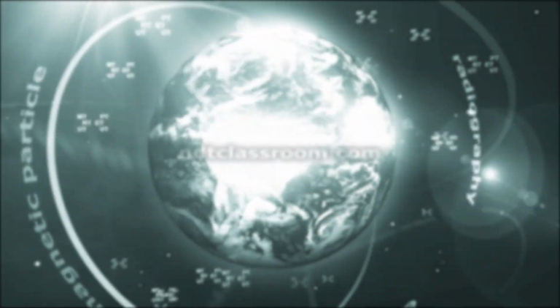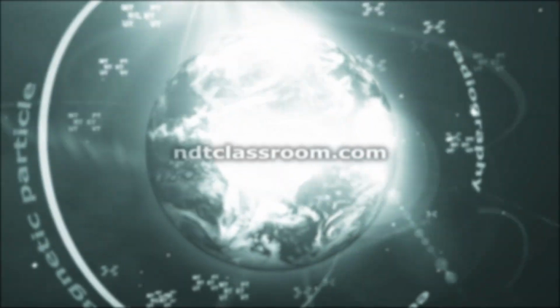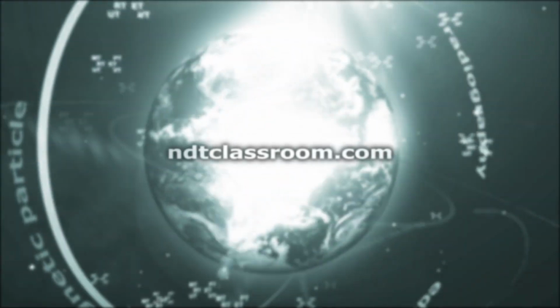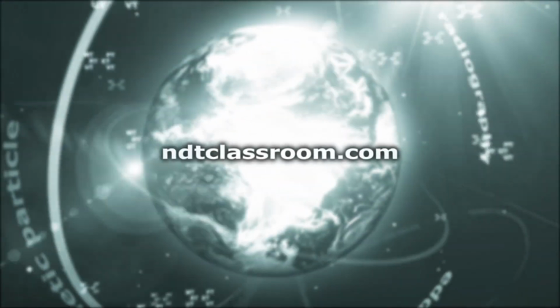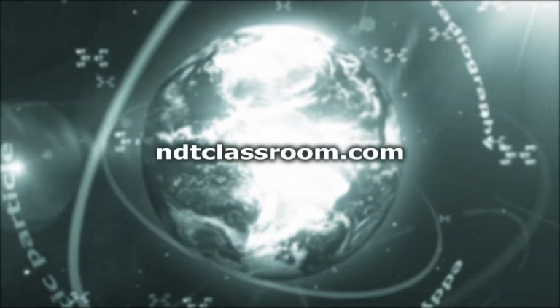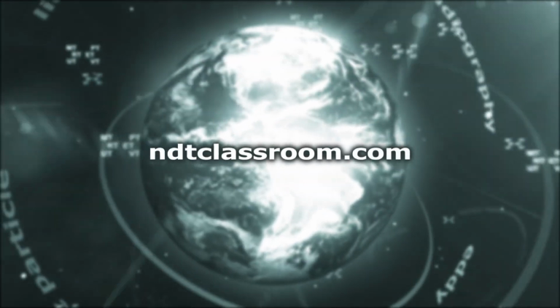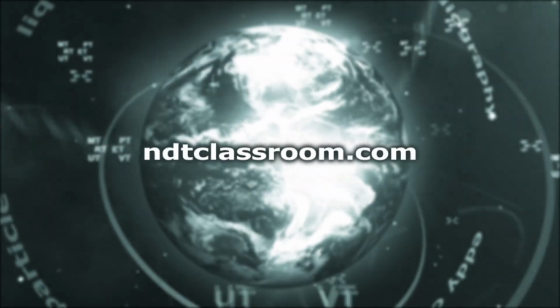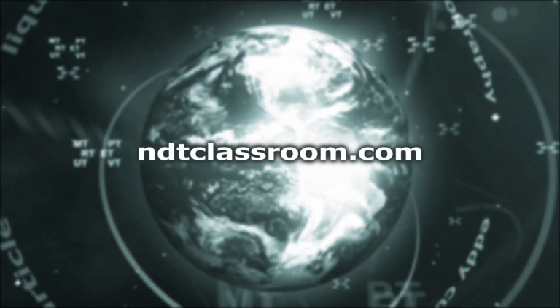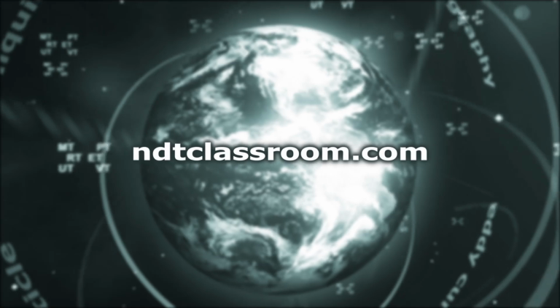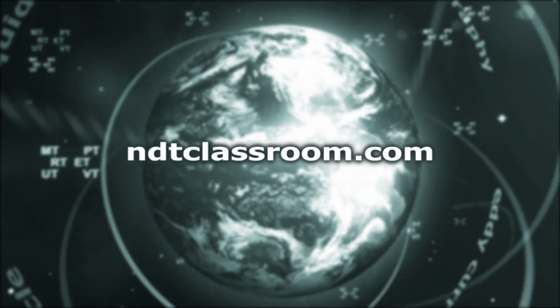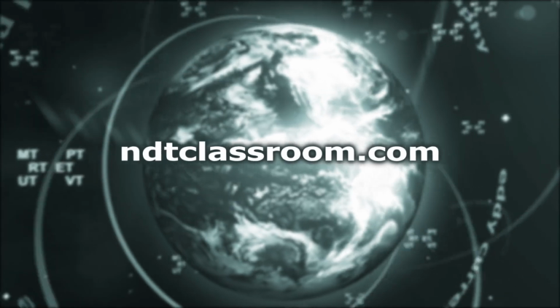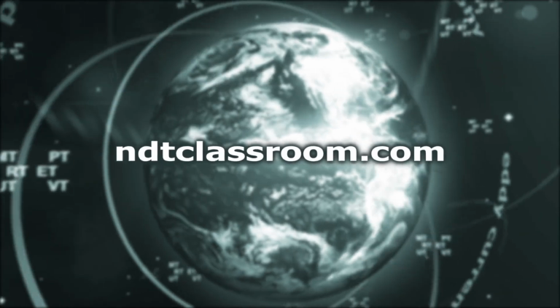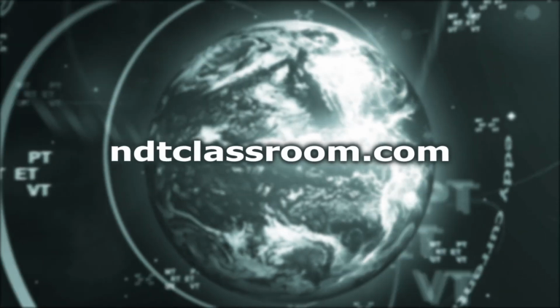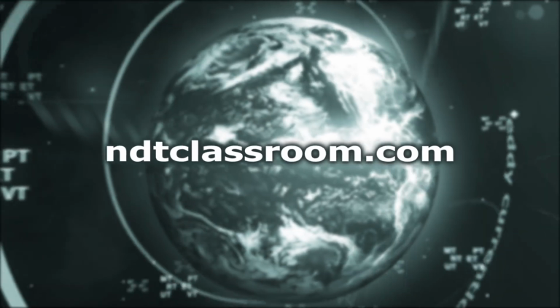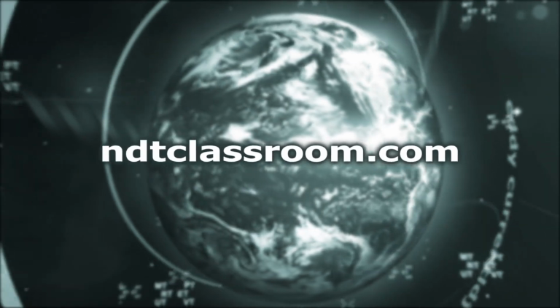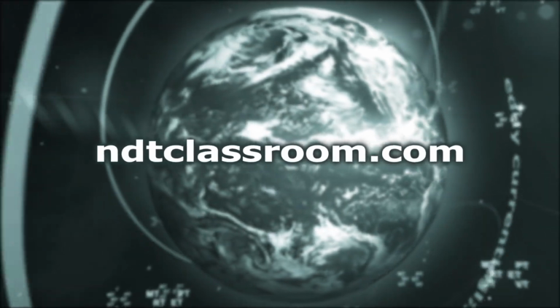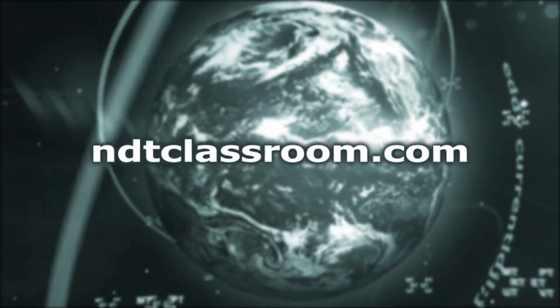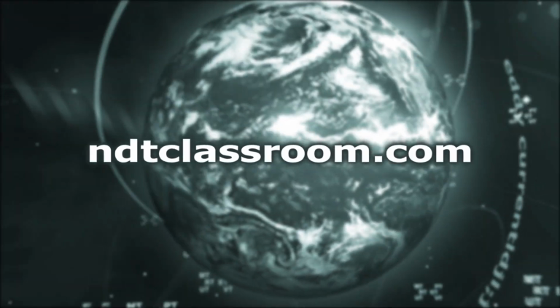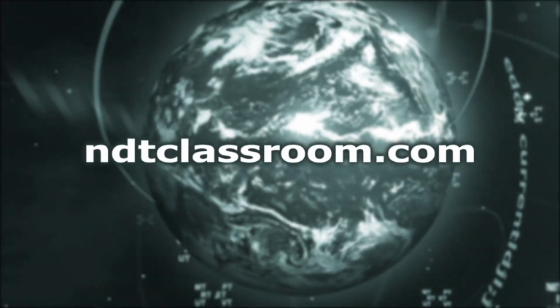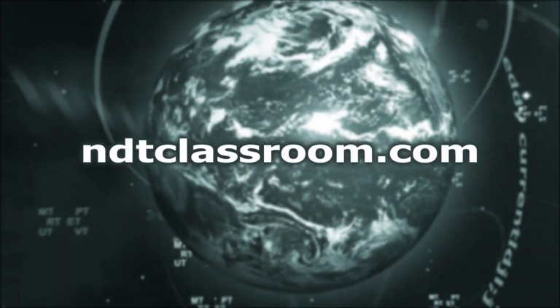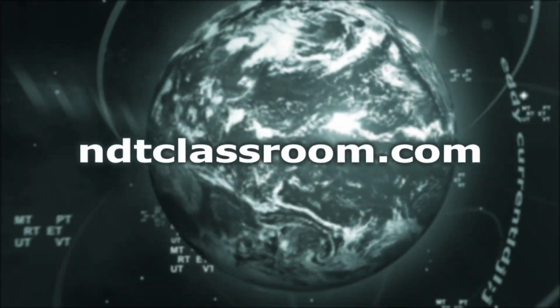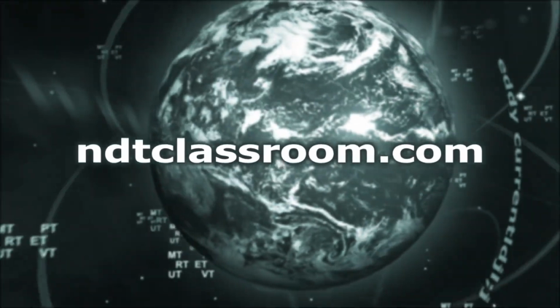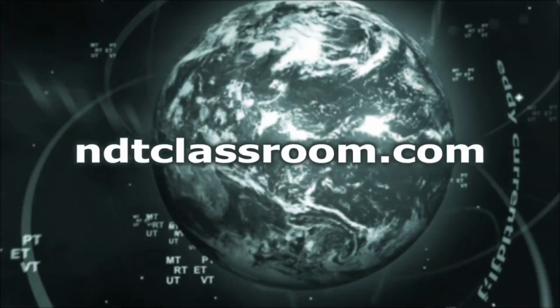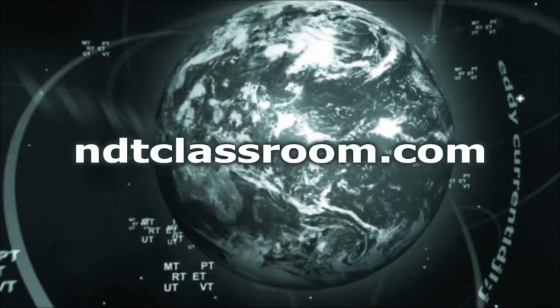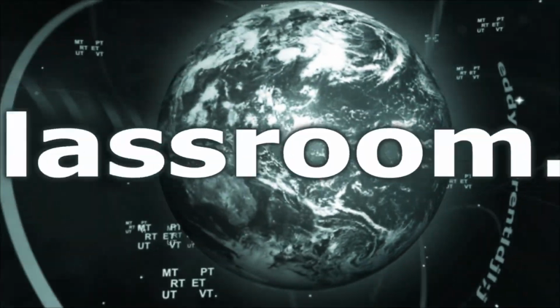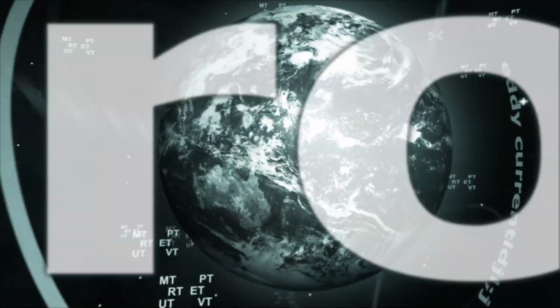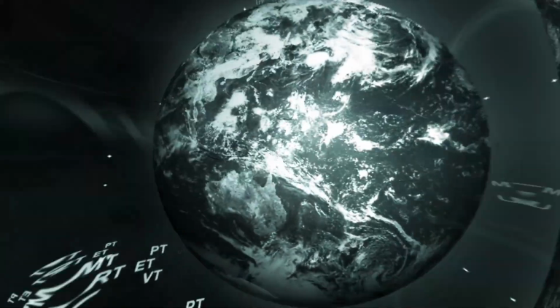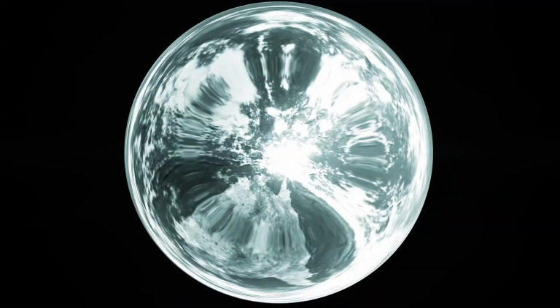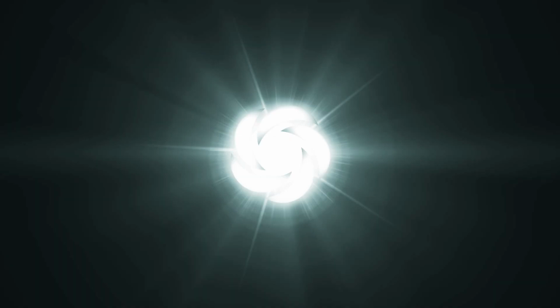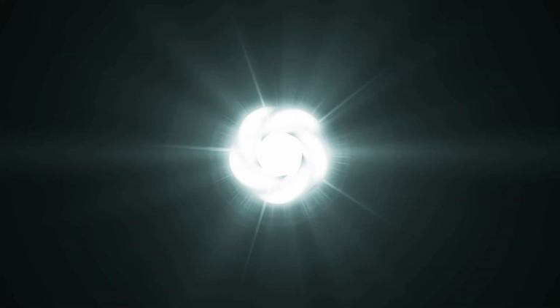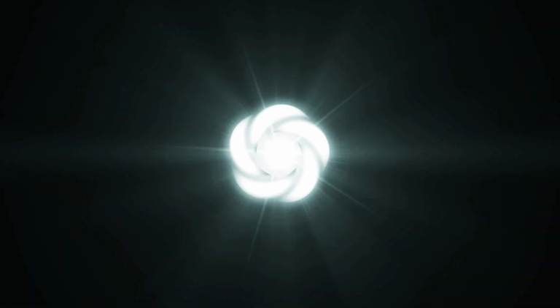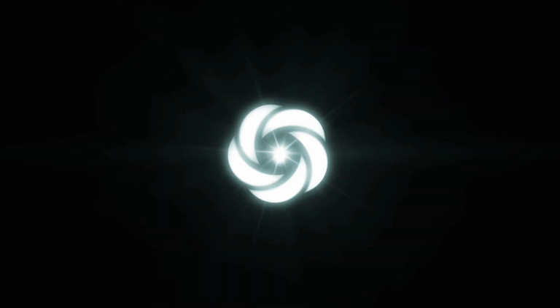Visit NDTClassroom.com for more information and start training your employees the right way.